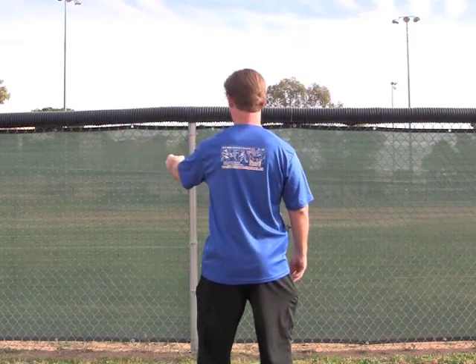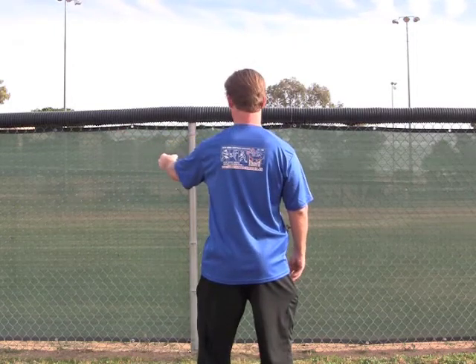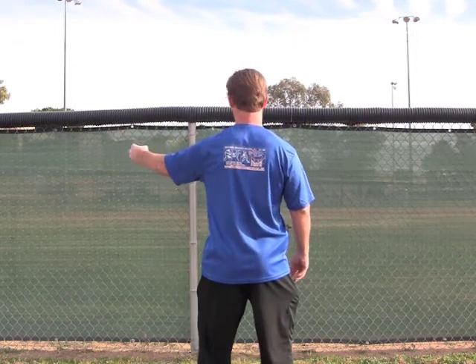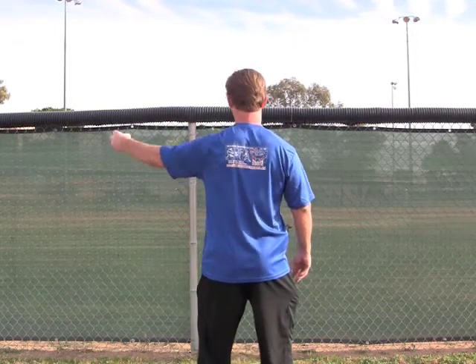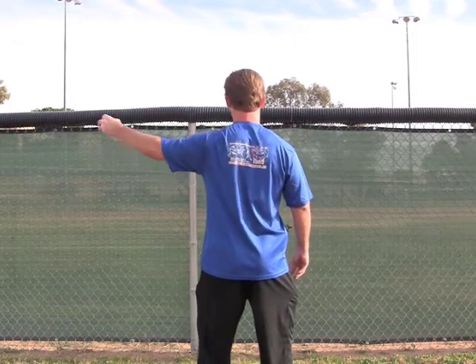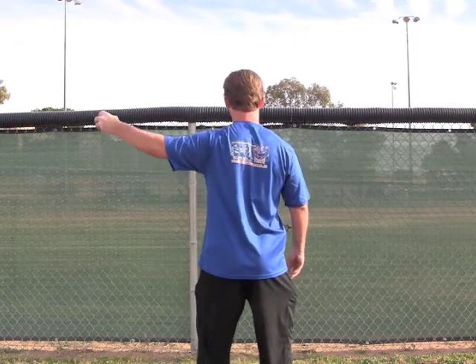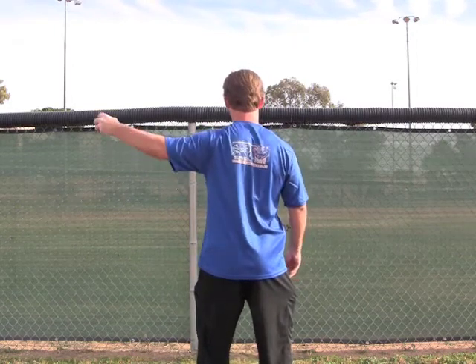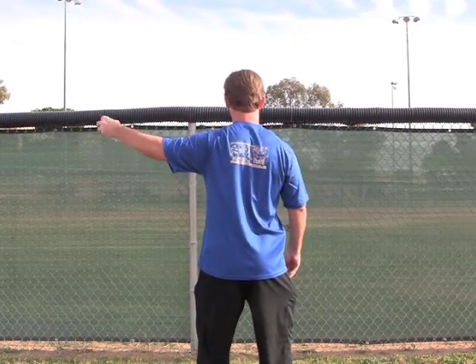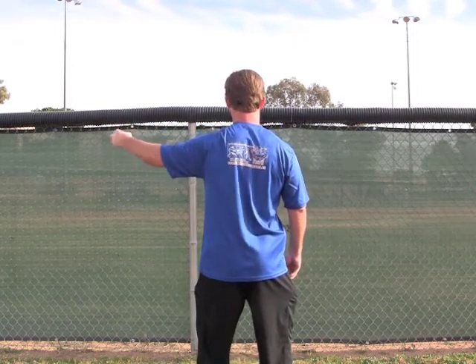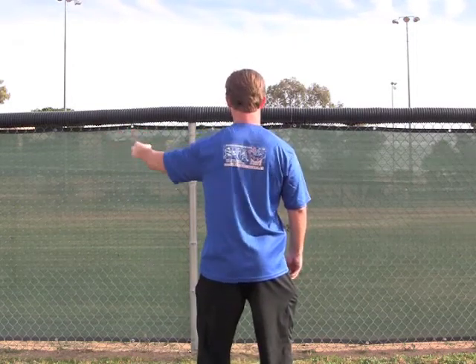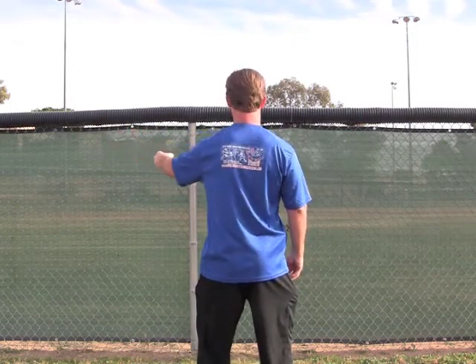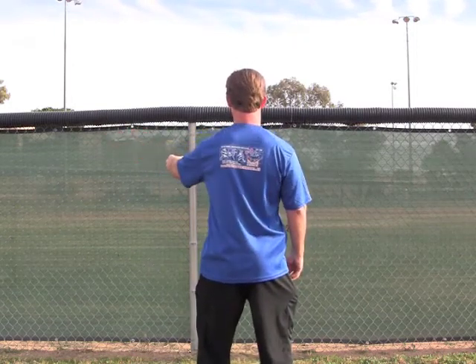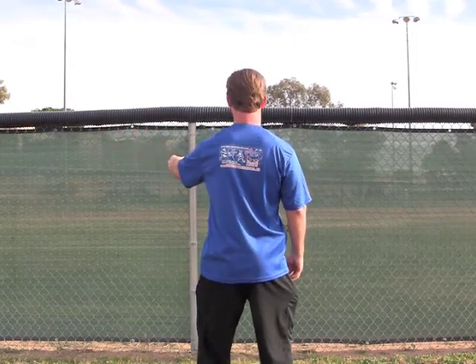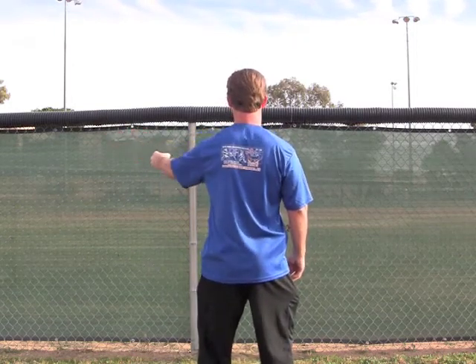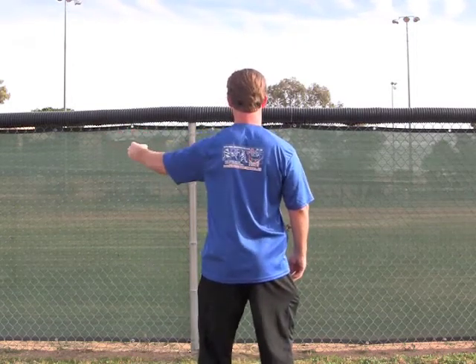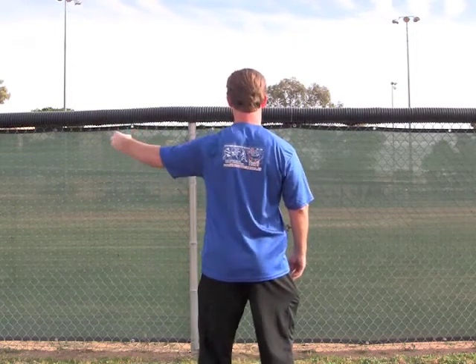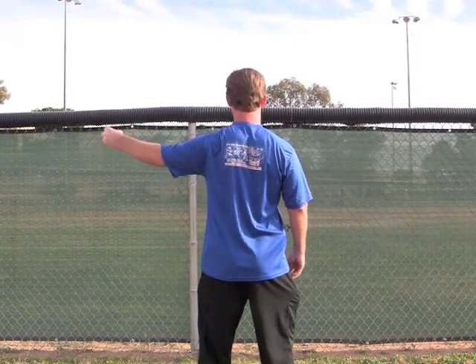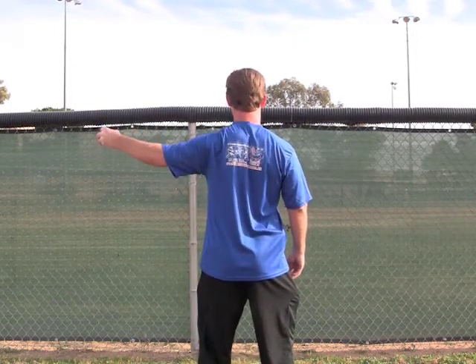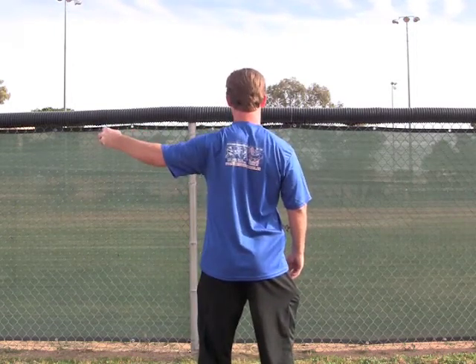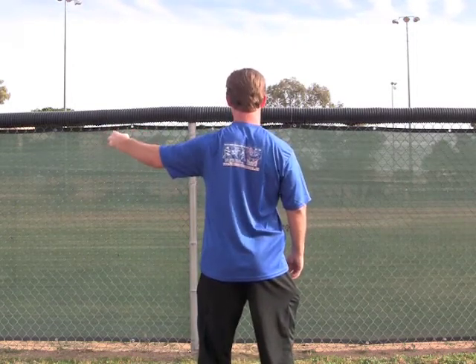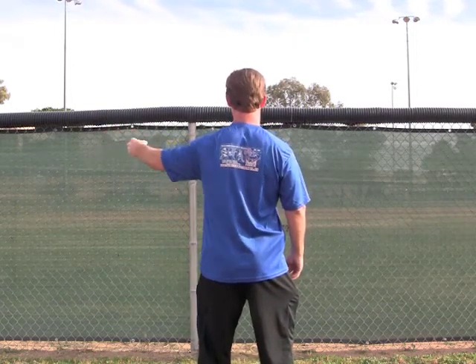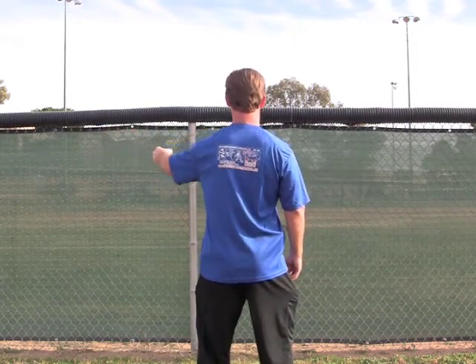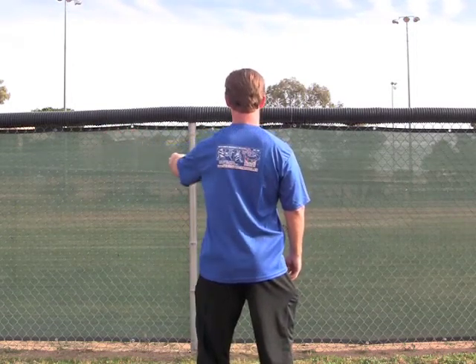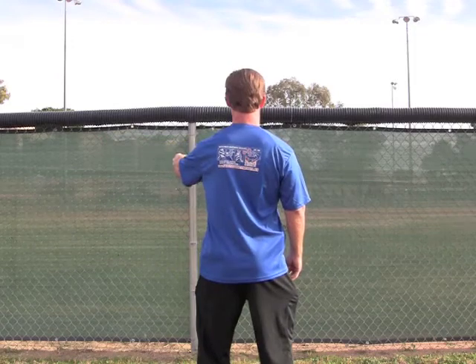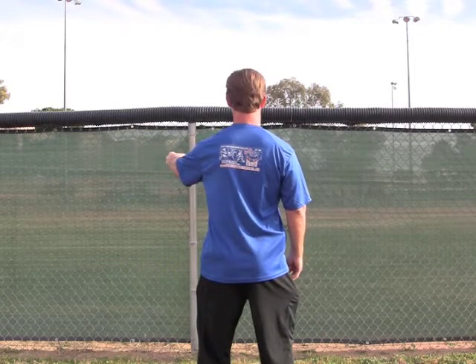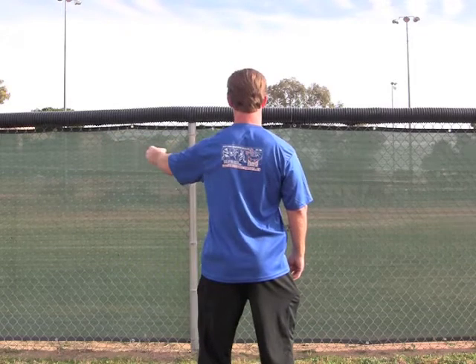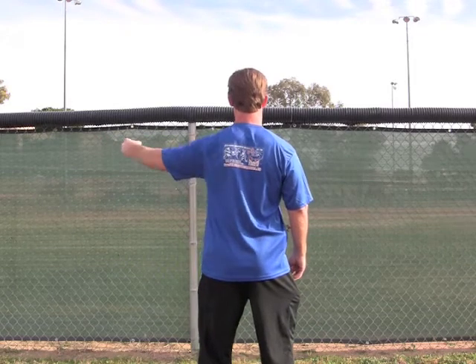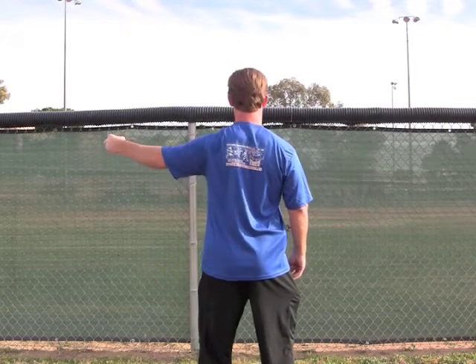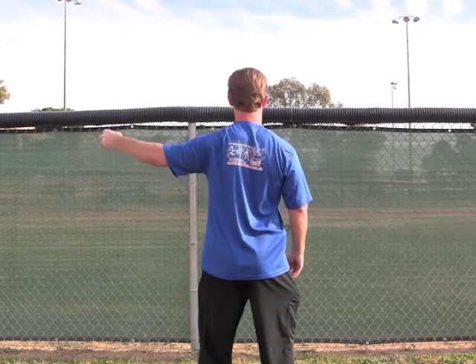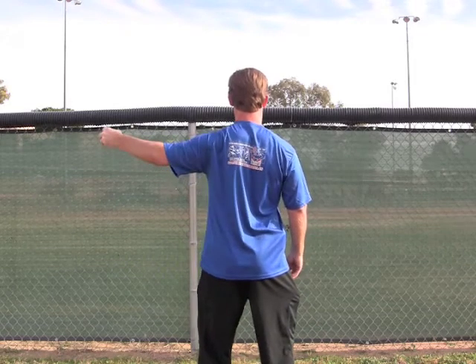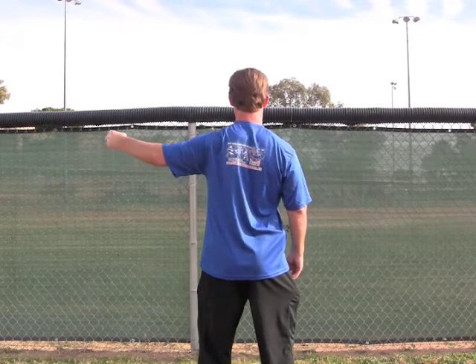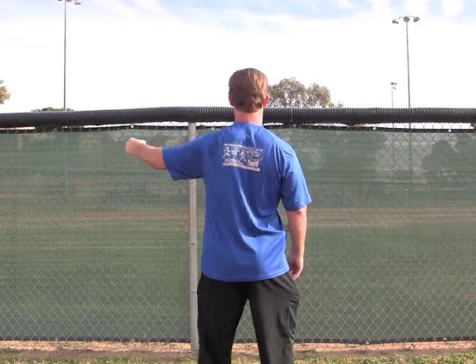Keep that wrist nice and straight, don't let the body turn, stay centered, chest up tall.